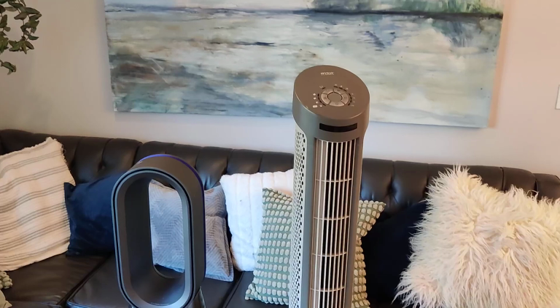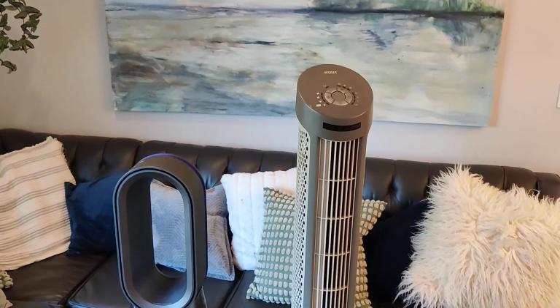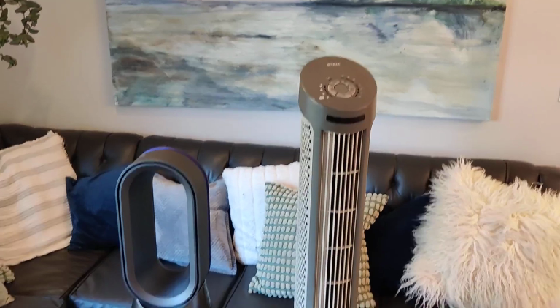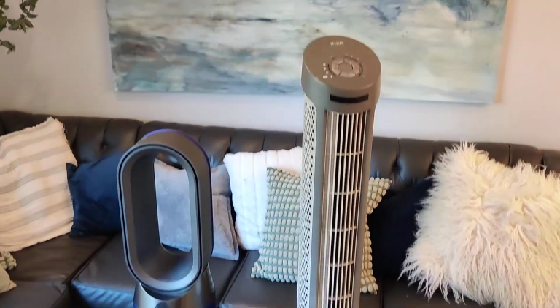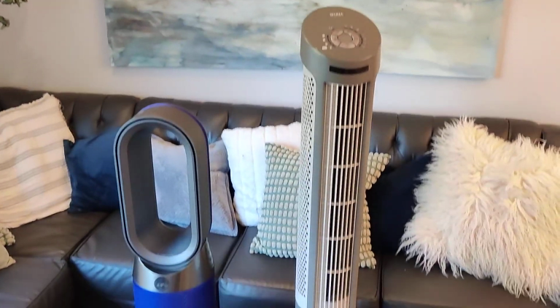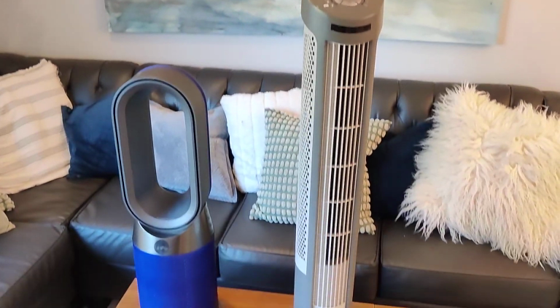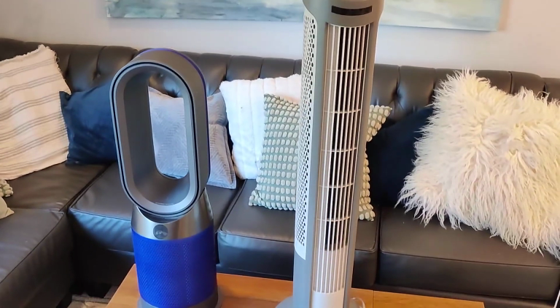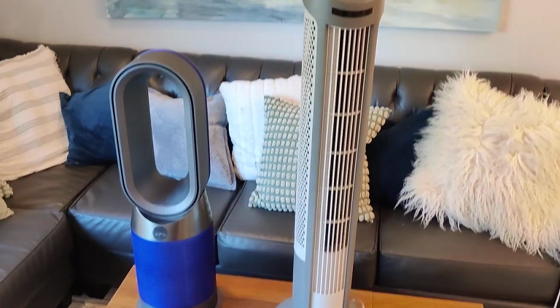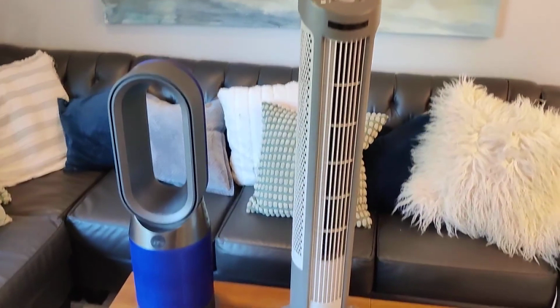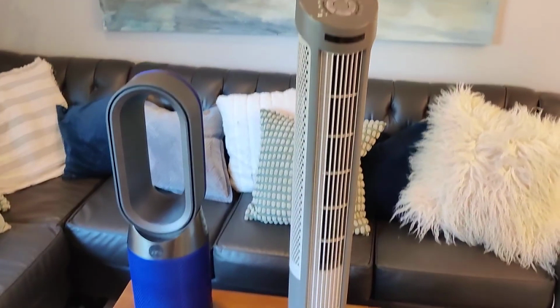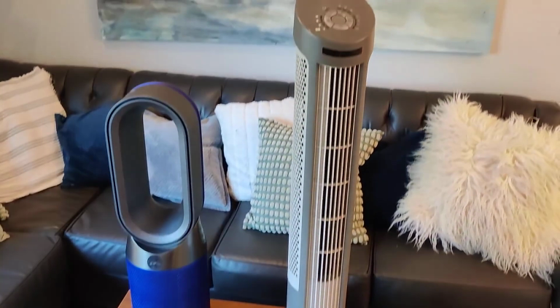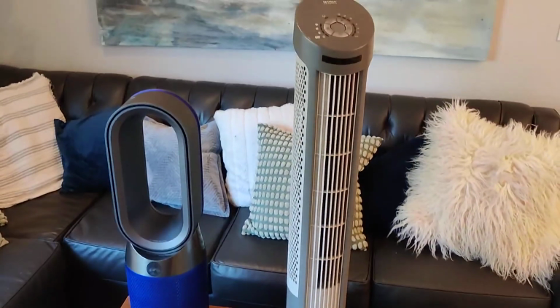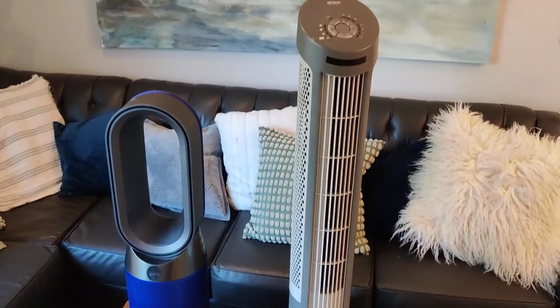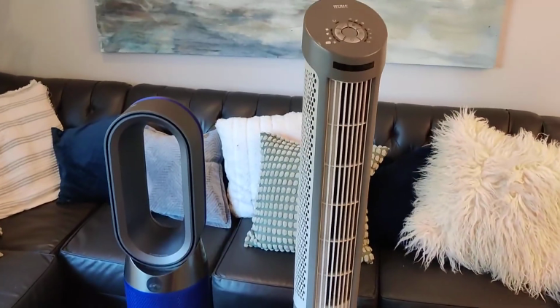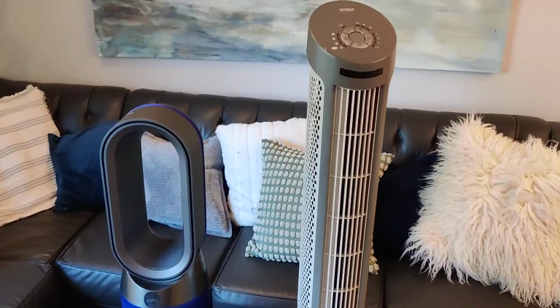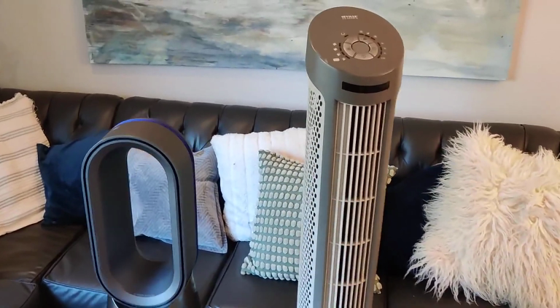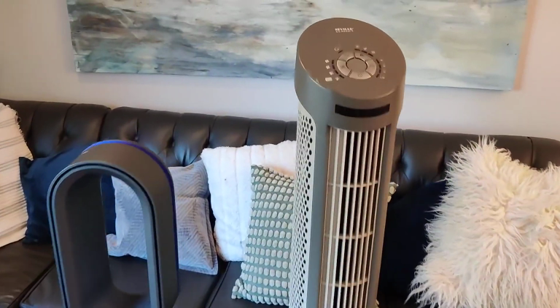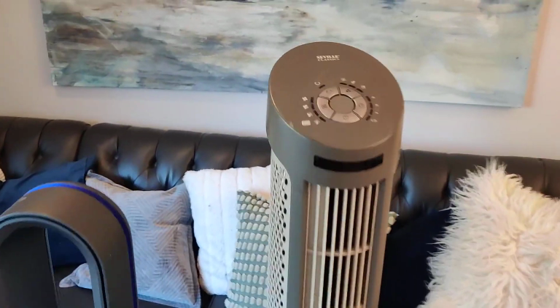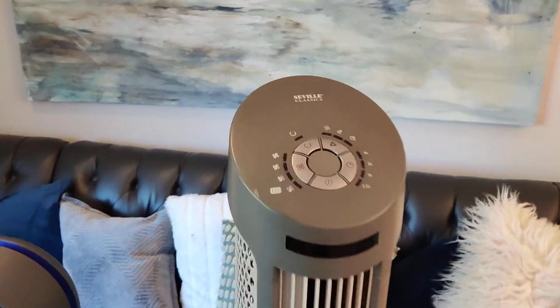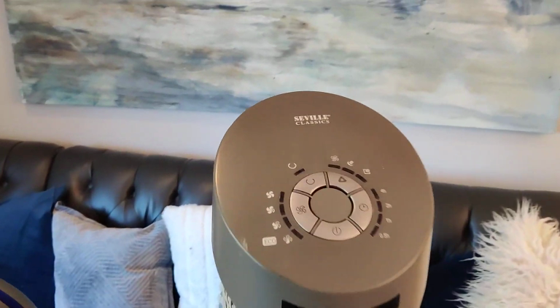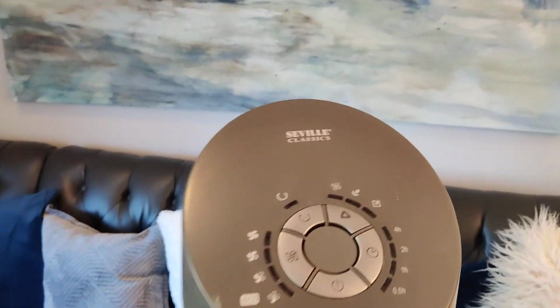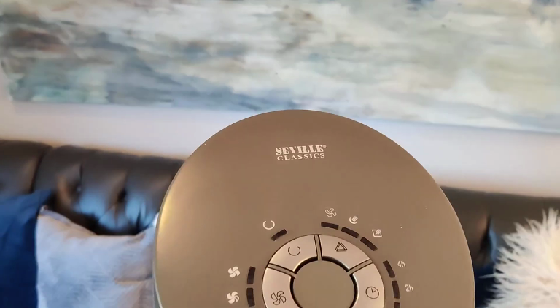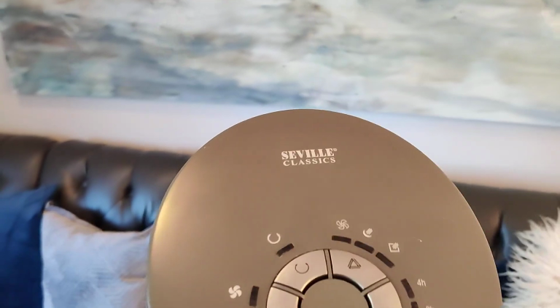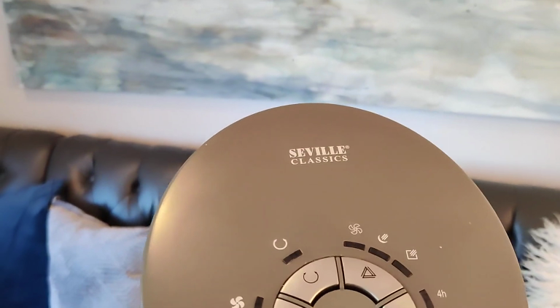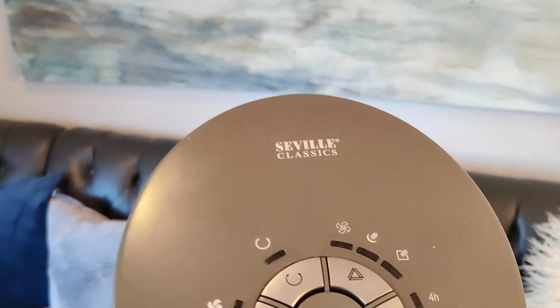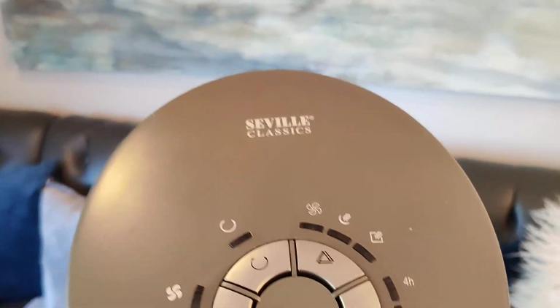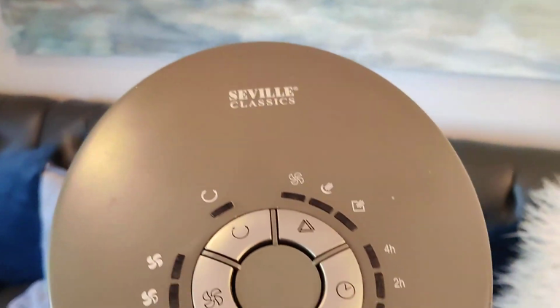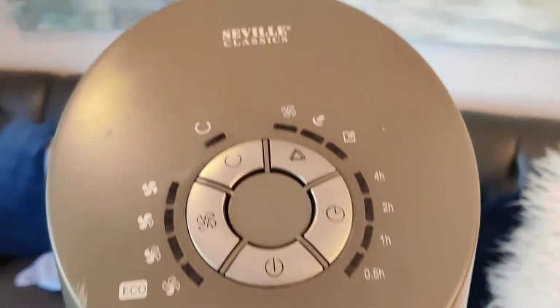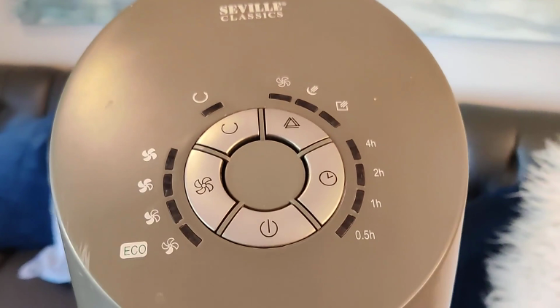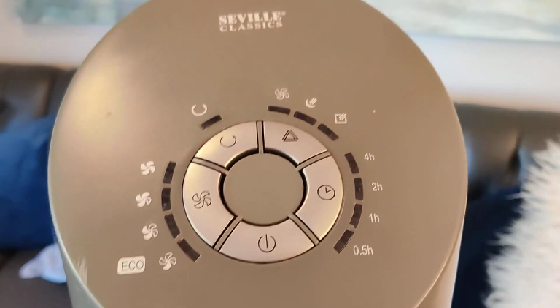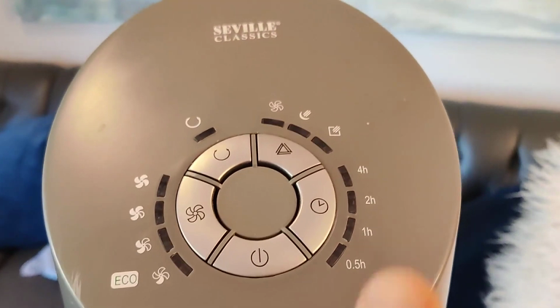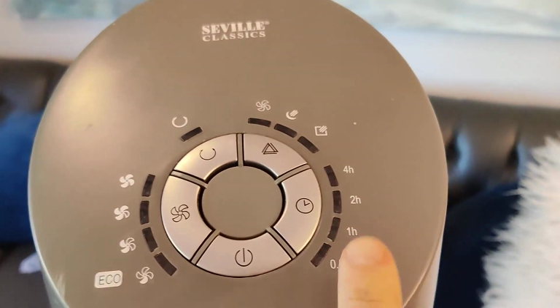I wanted to do a quick review of these two fans here. Right here we have the Seville Classic. This thing's kind of great.